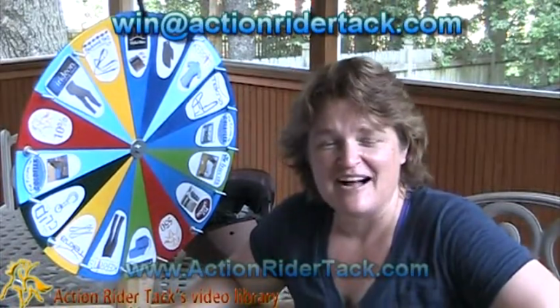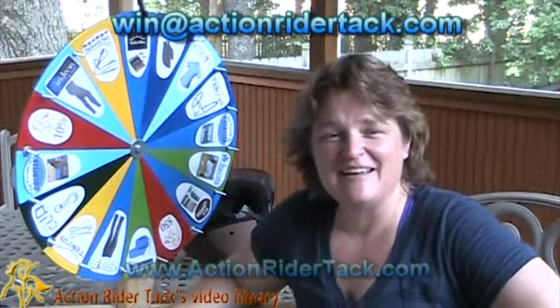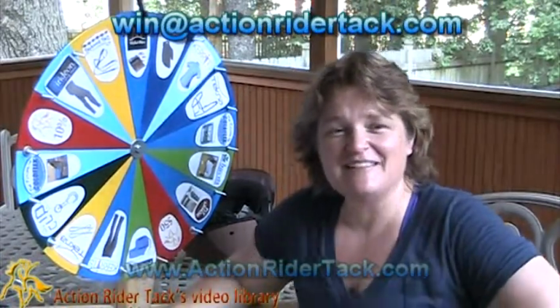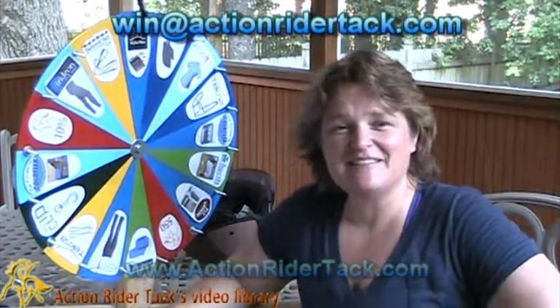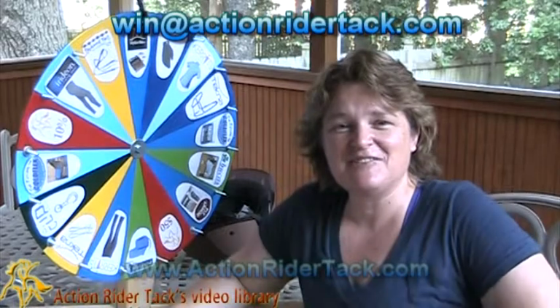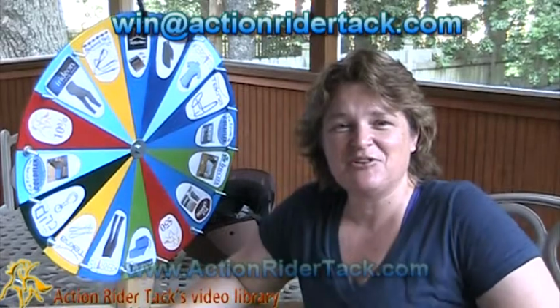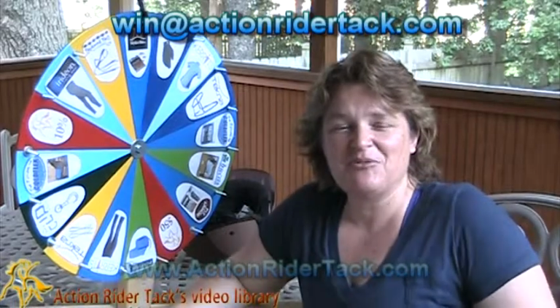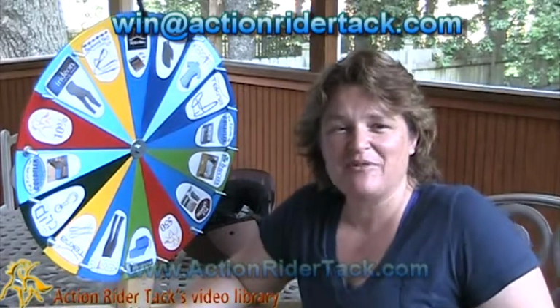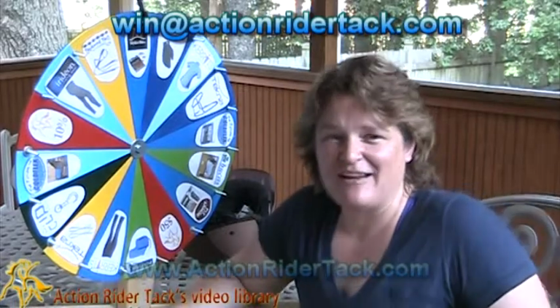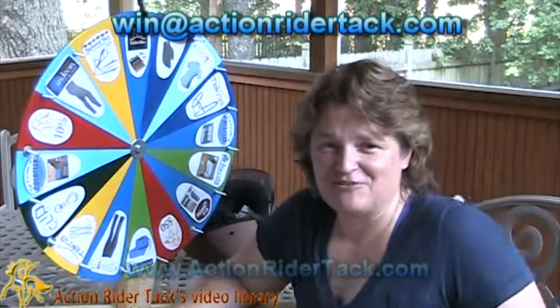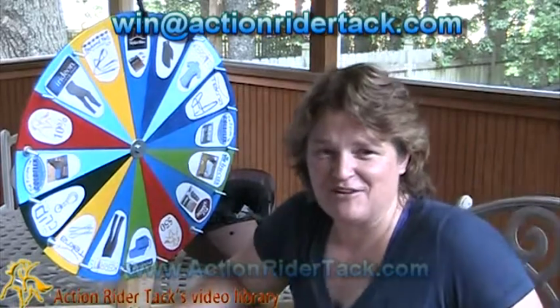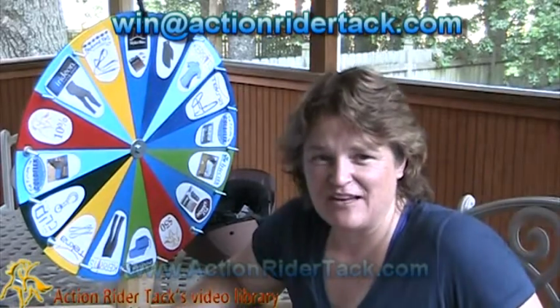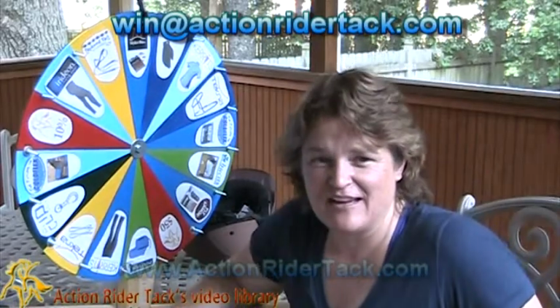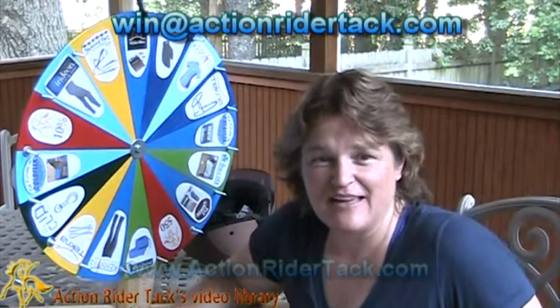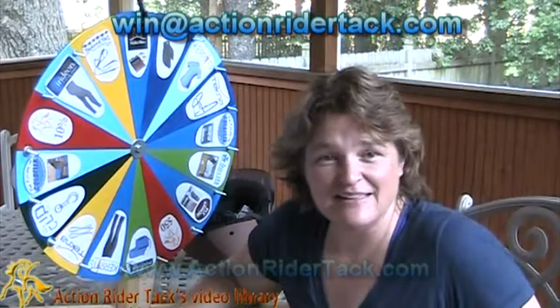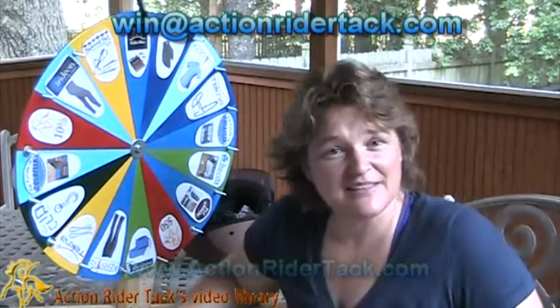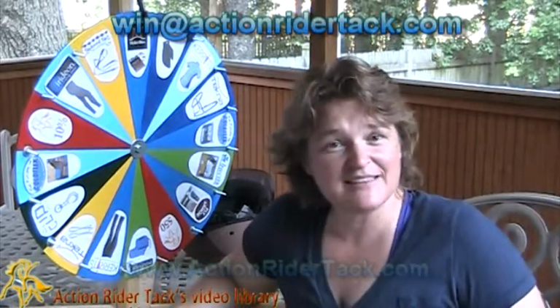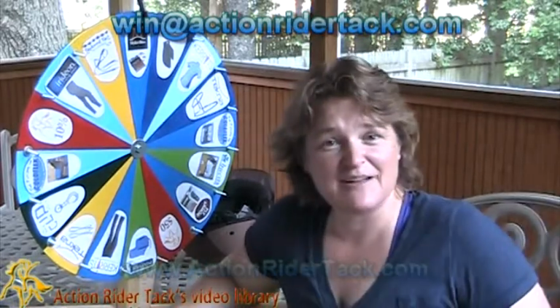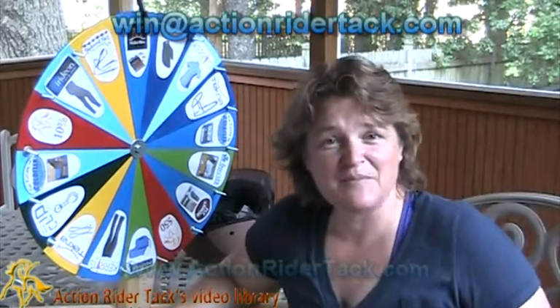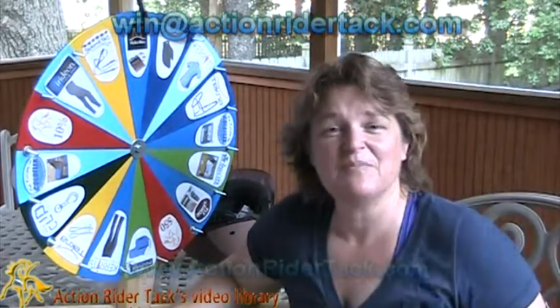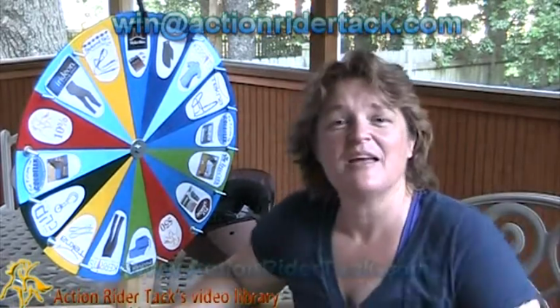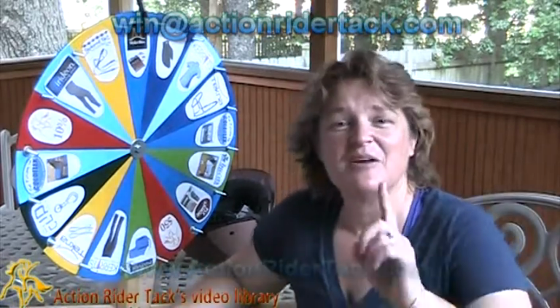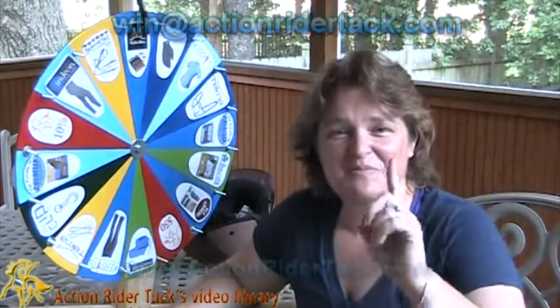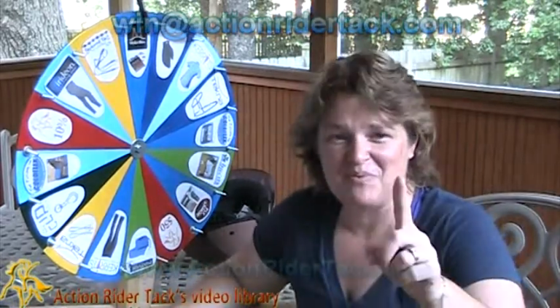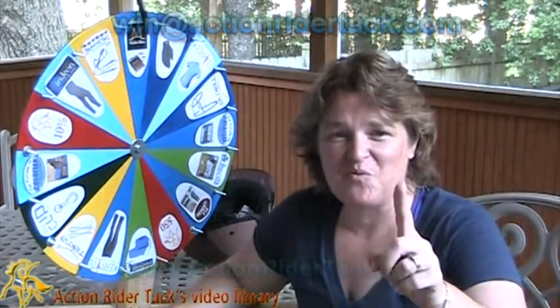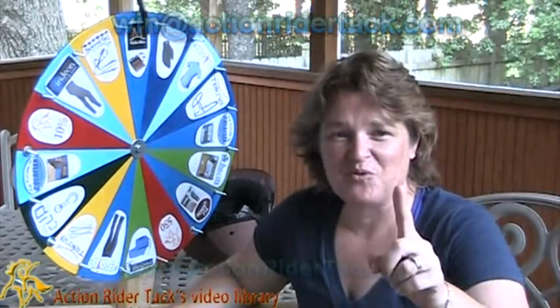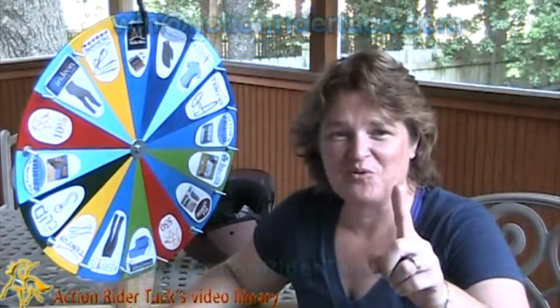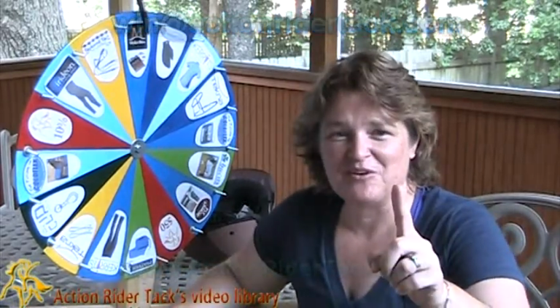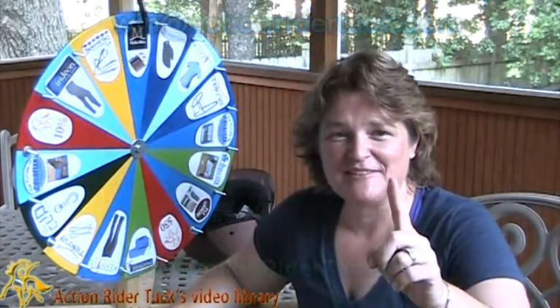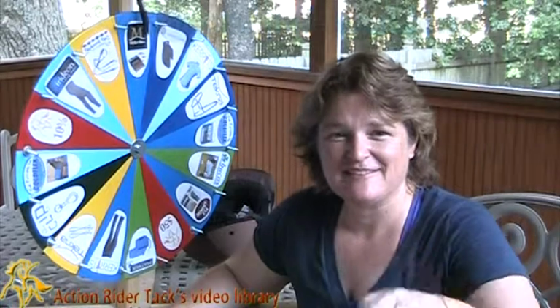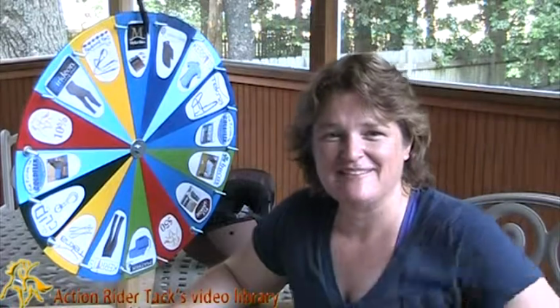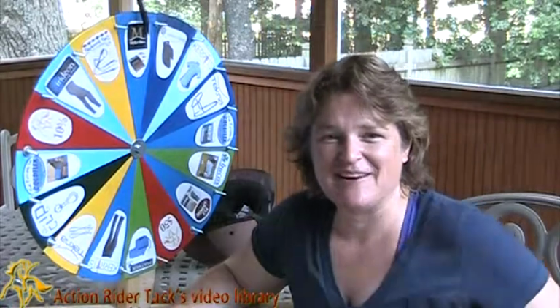Again, this is Deidre Huey with Action Rider Tack. Until next time, be one with your horse. Take care.